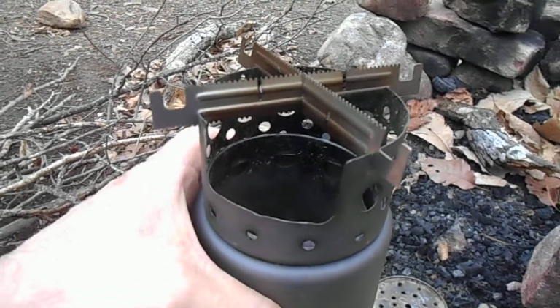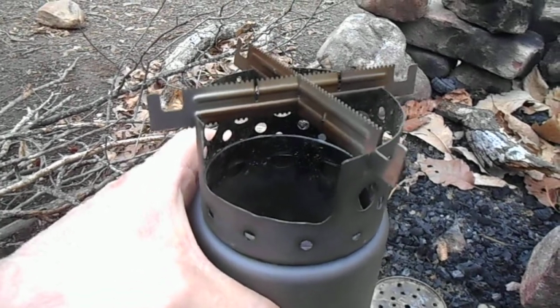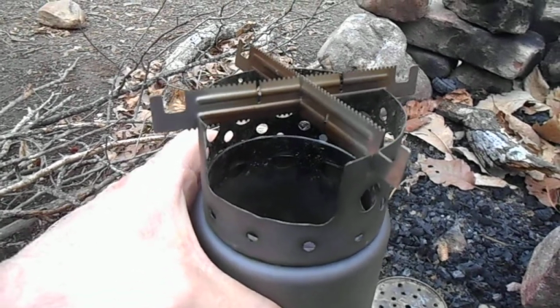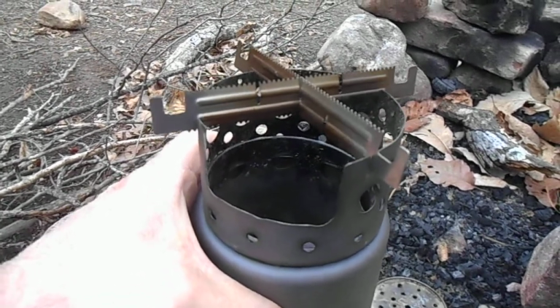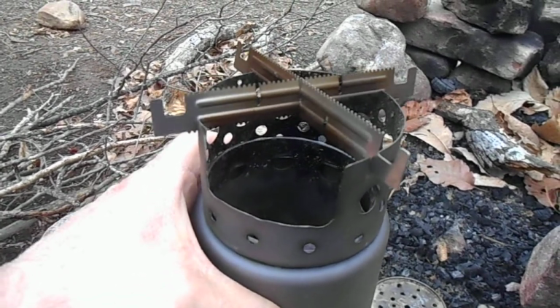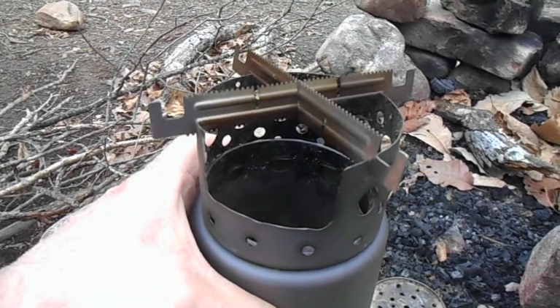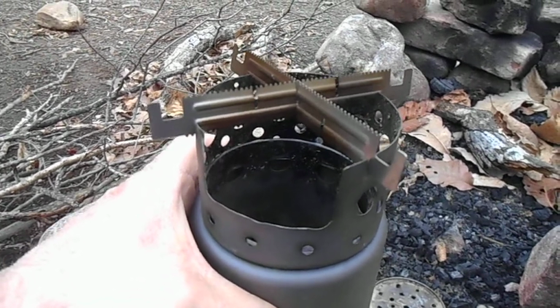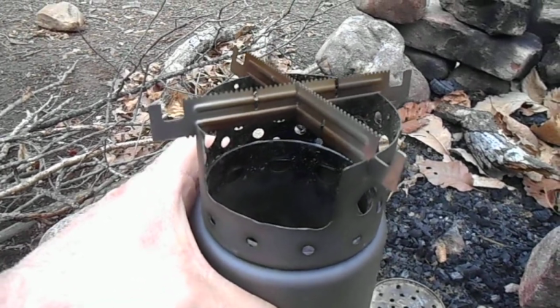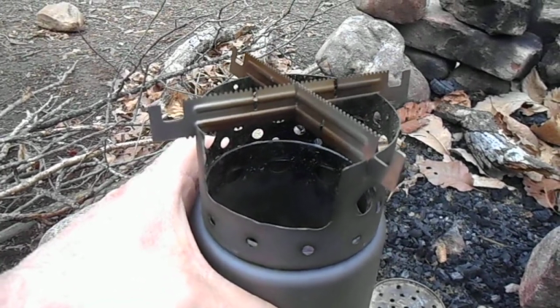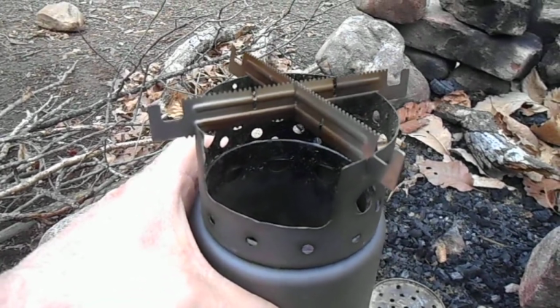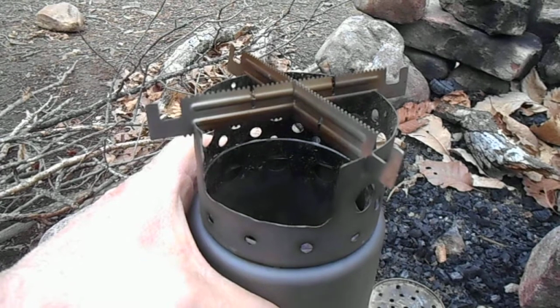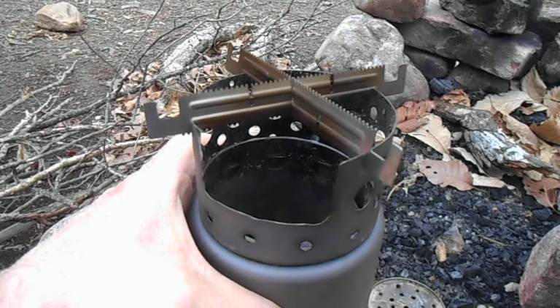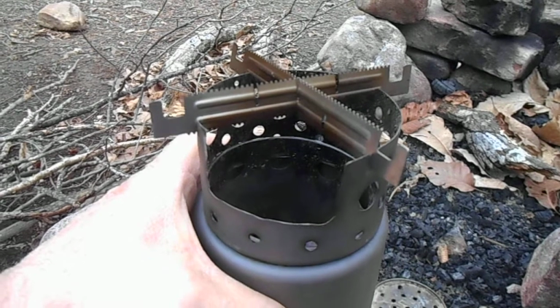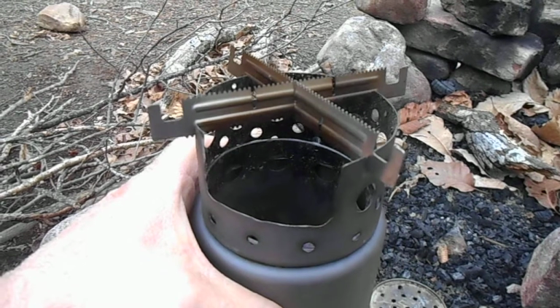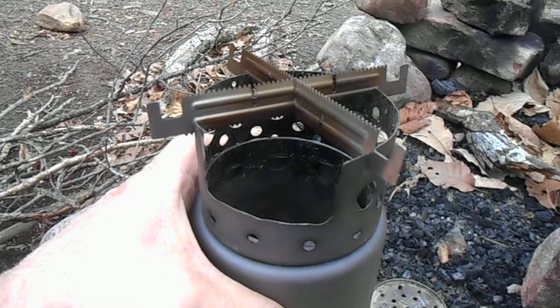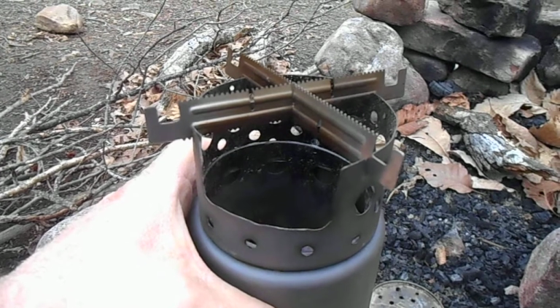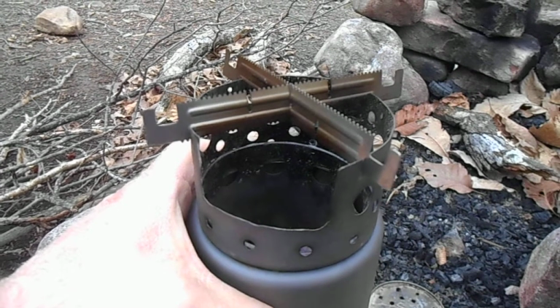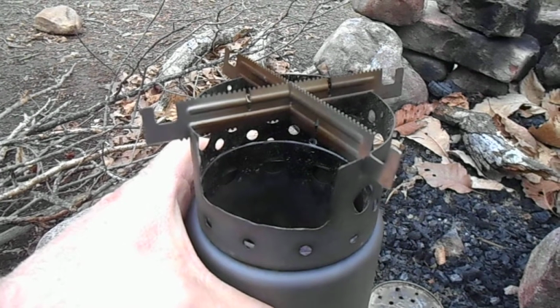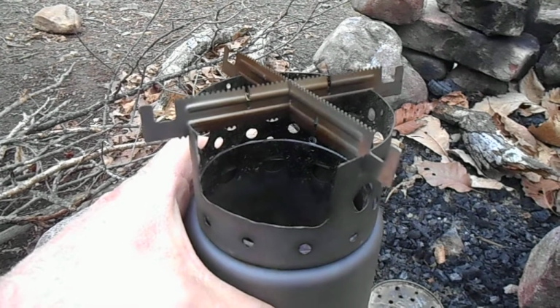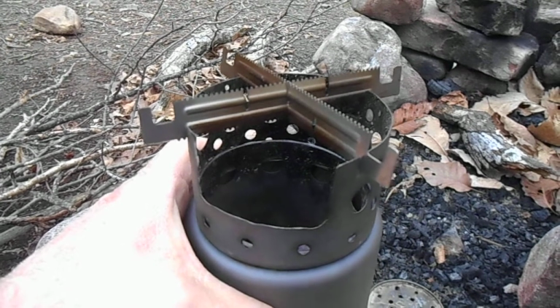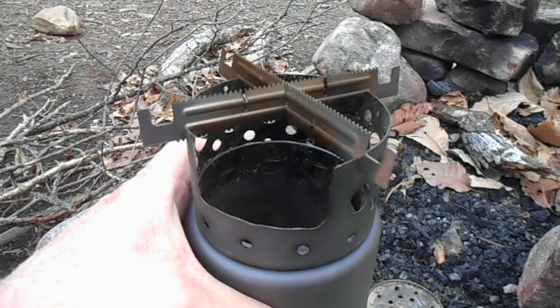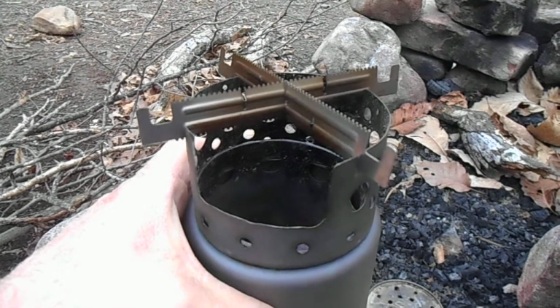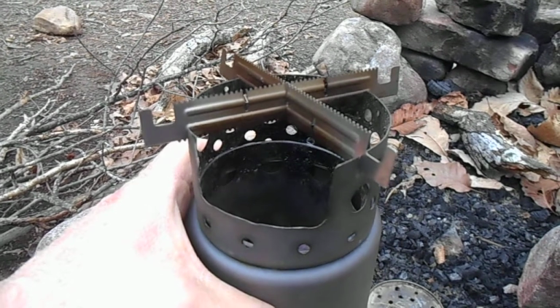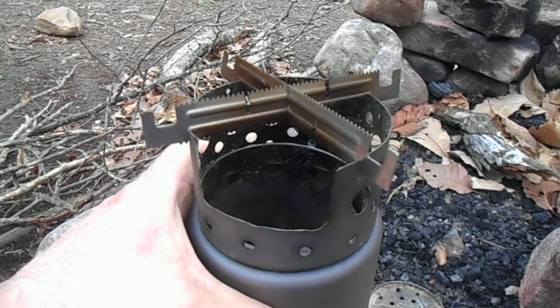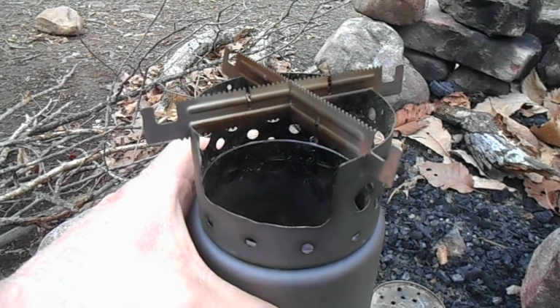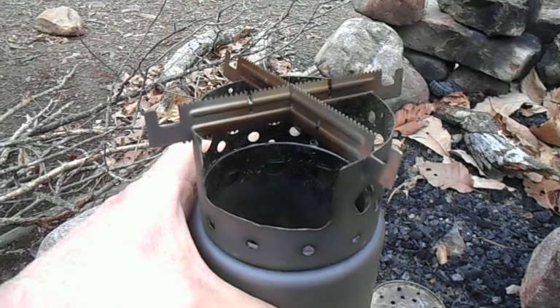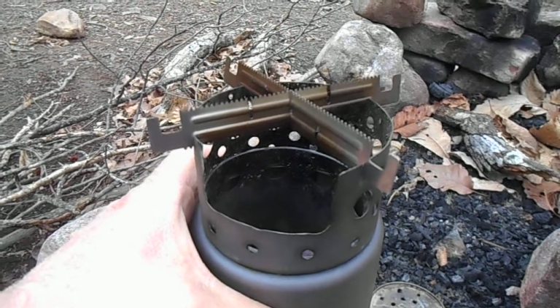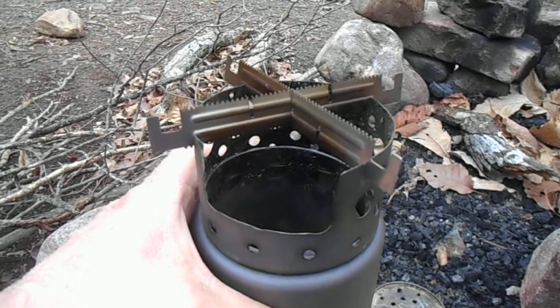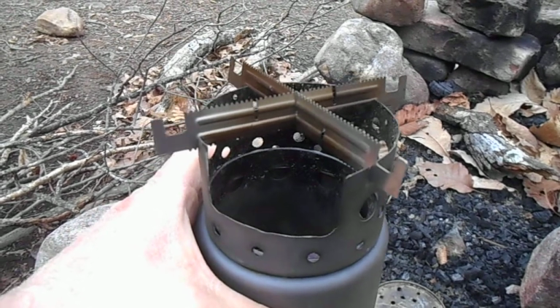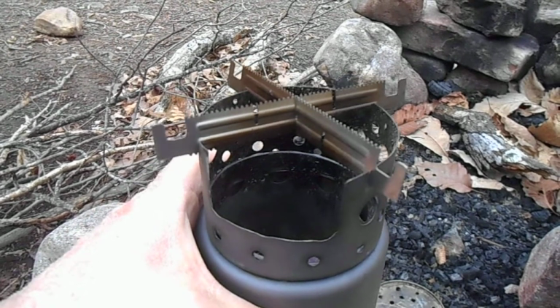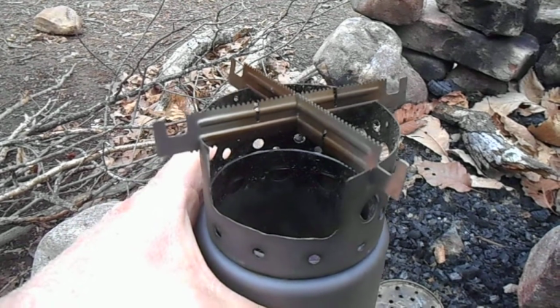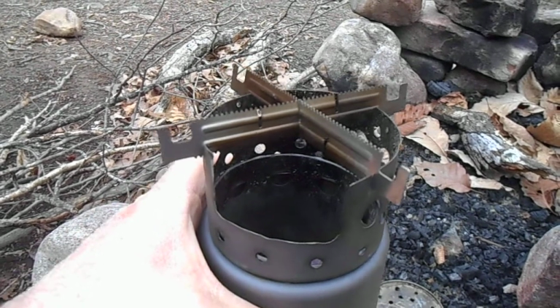I'll get this fired up and show you how it looks as it's going. All right, see you on the trail. Bye-bye.